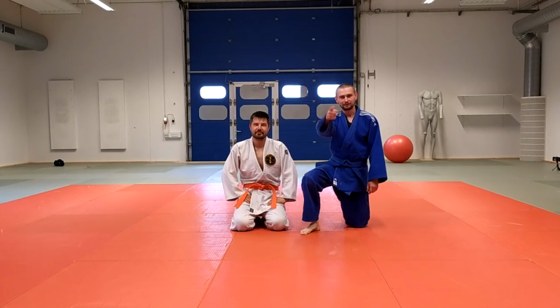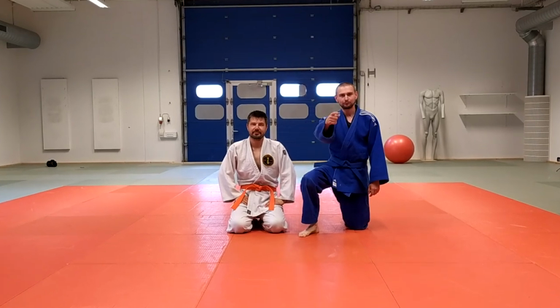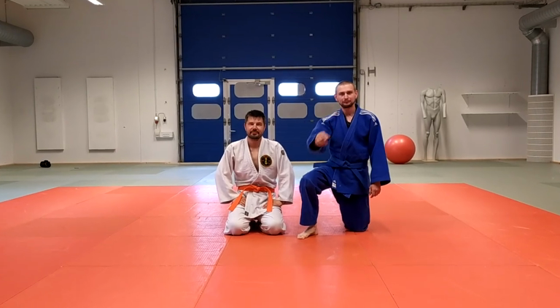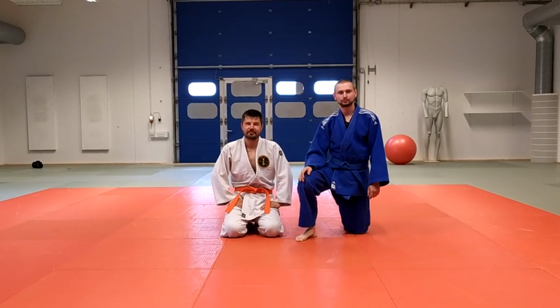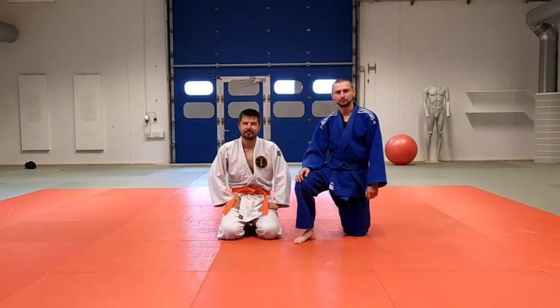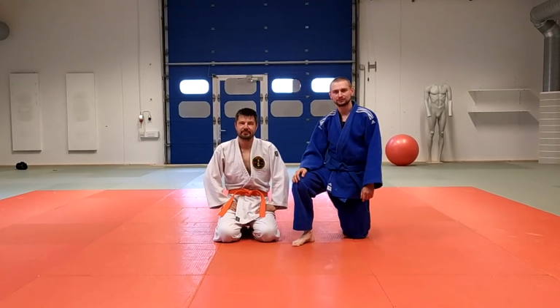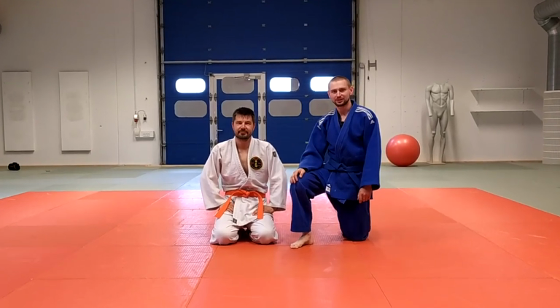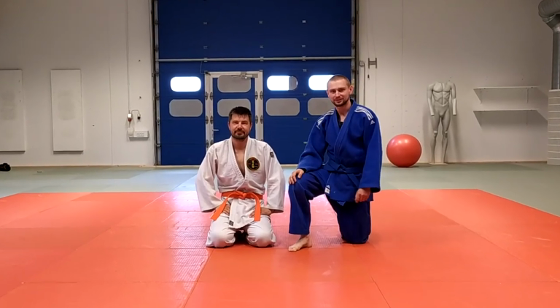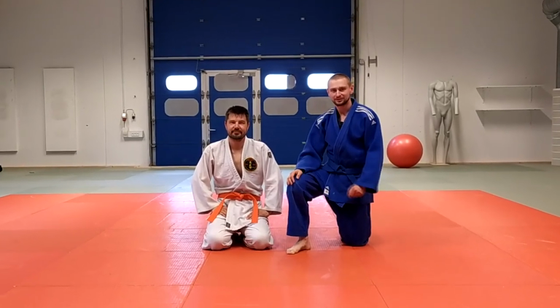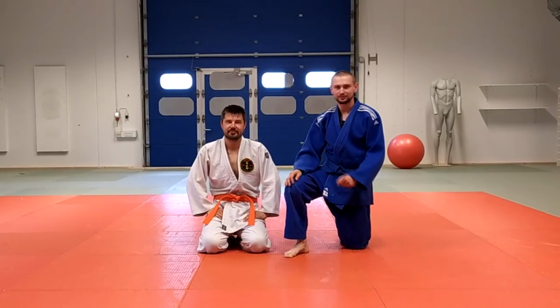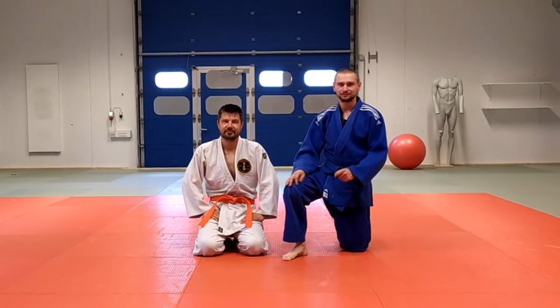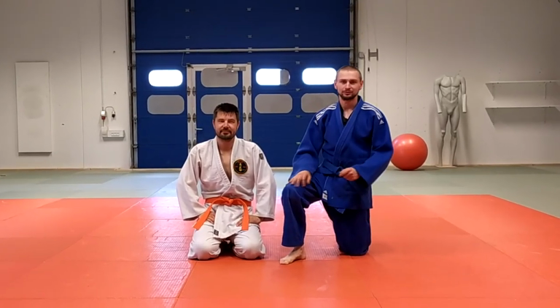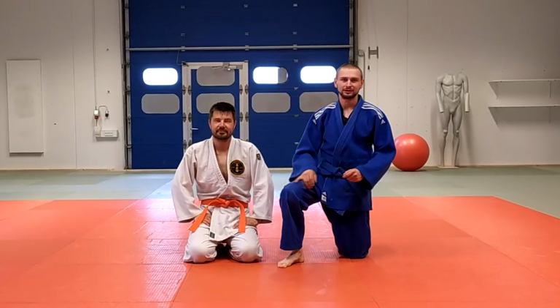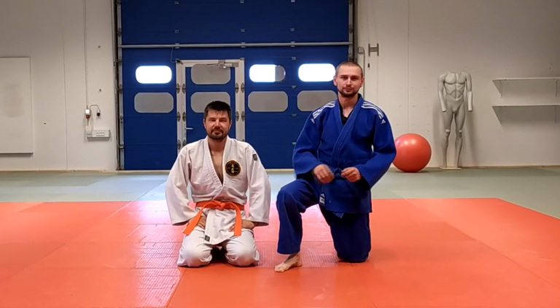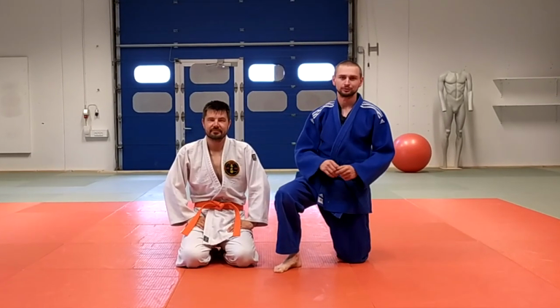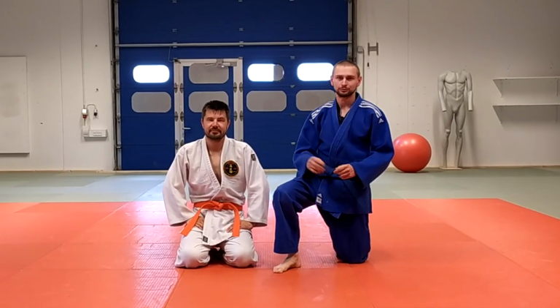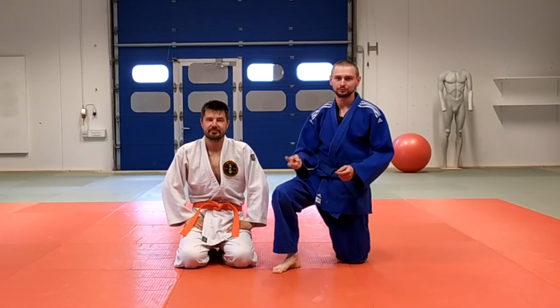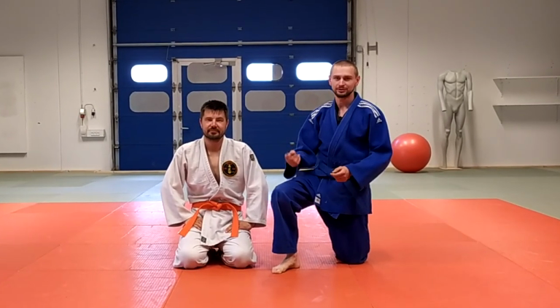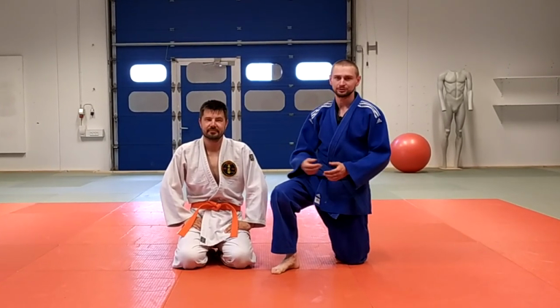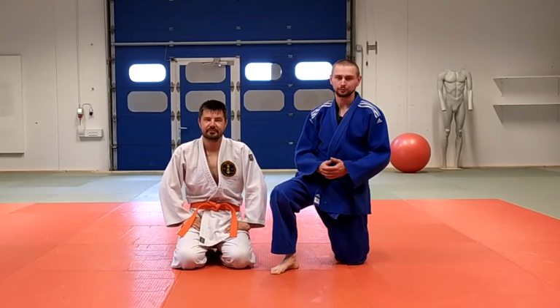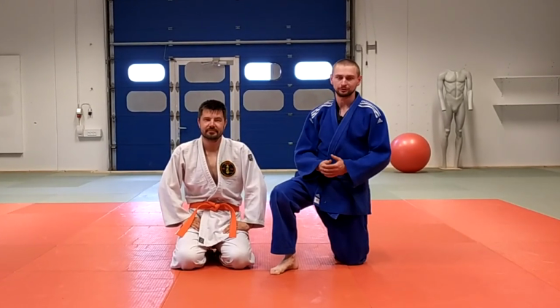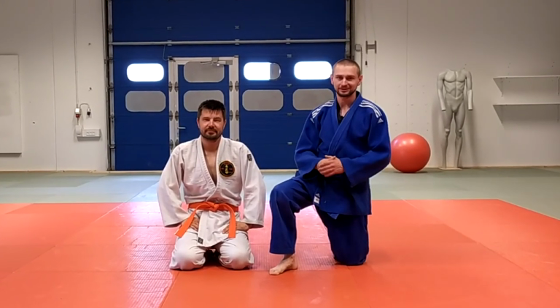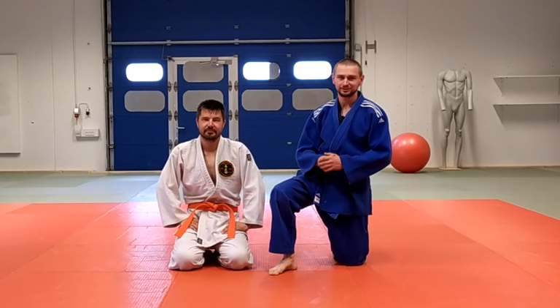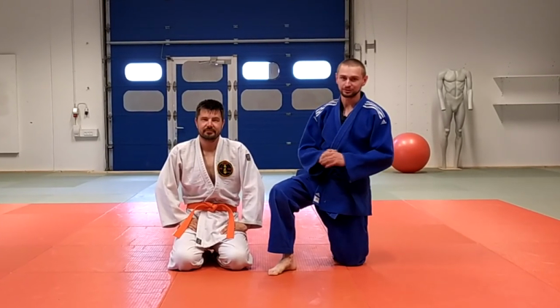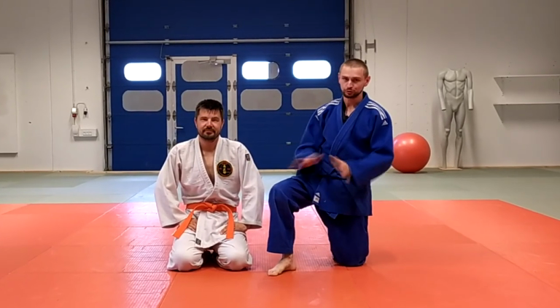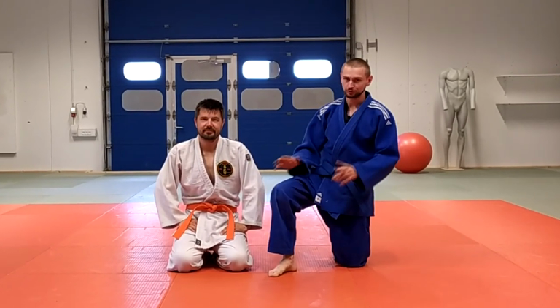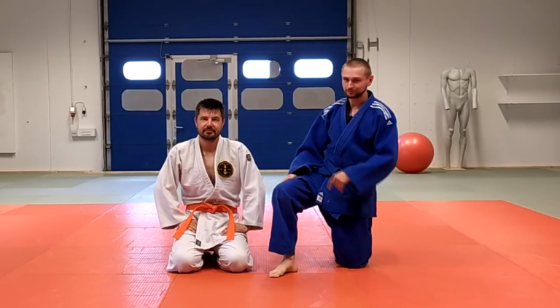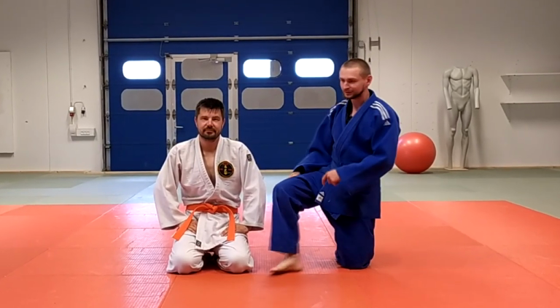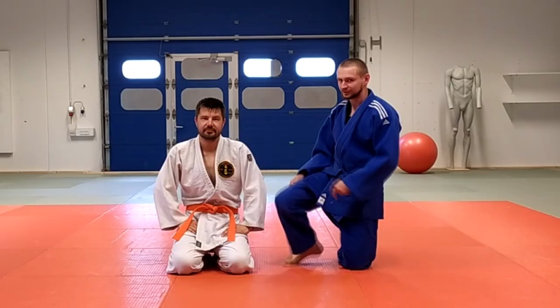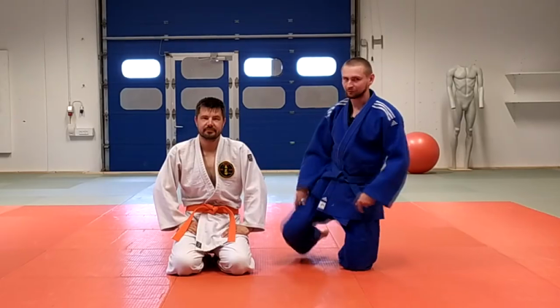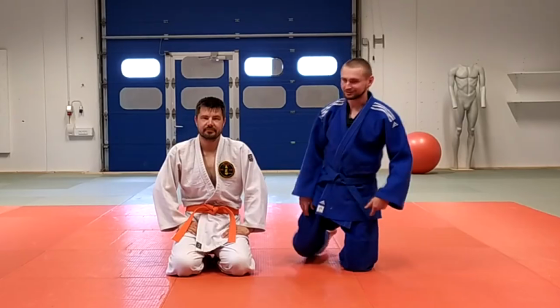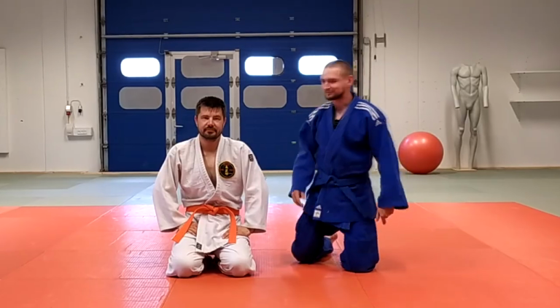Hello everyone, welcome to Monkeyfish channel. In today's video I'm going to show you two easy turnovers in judo ne-waza.